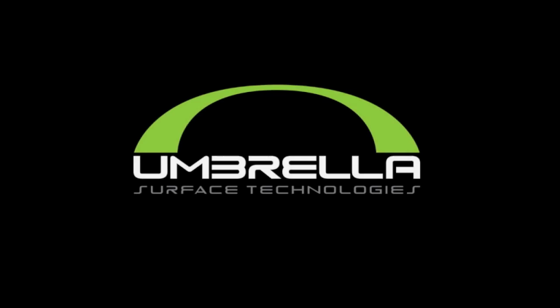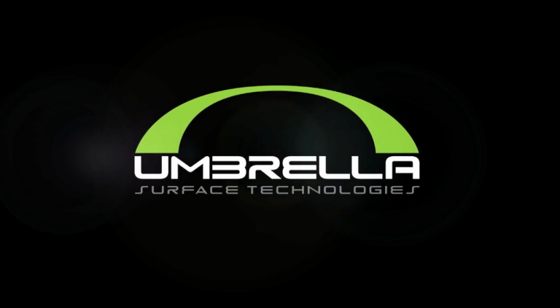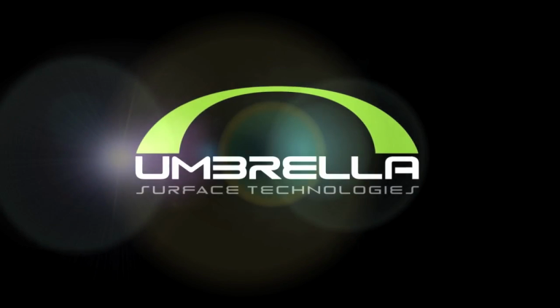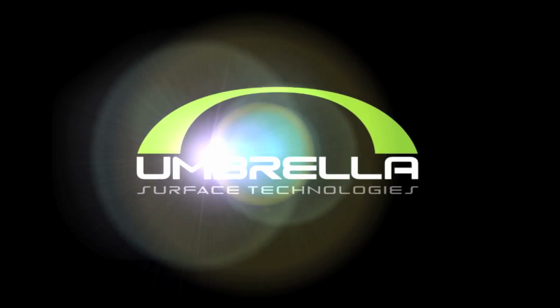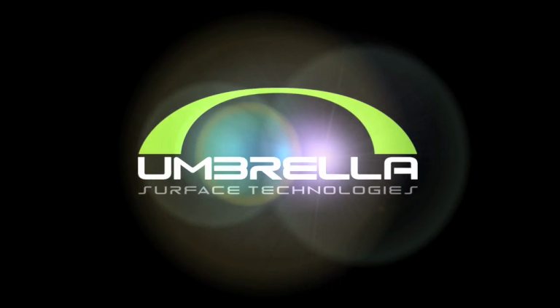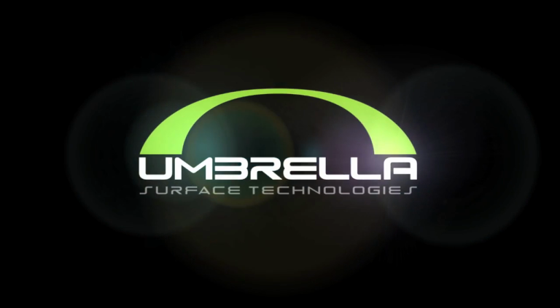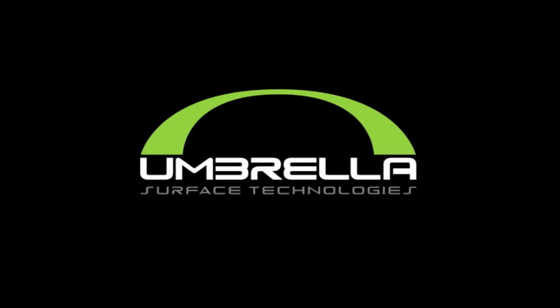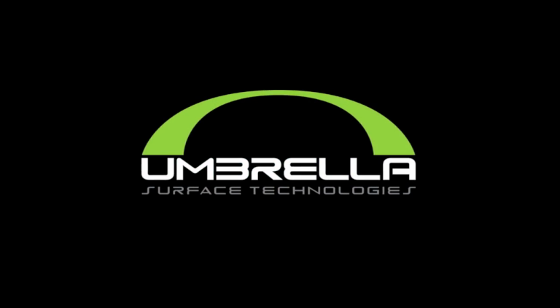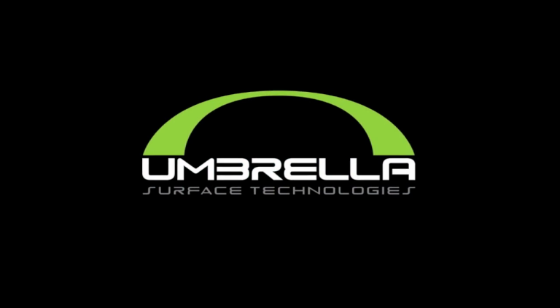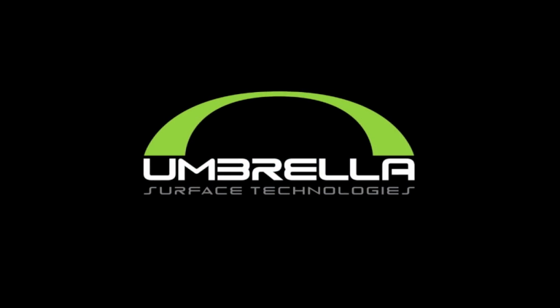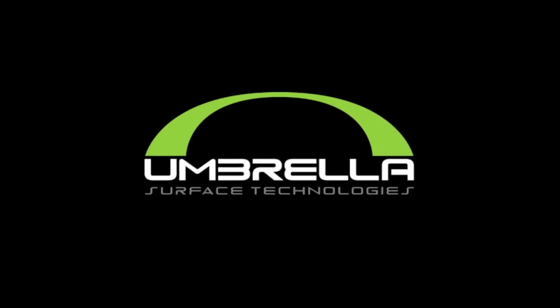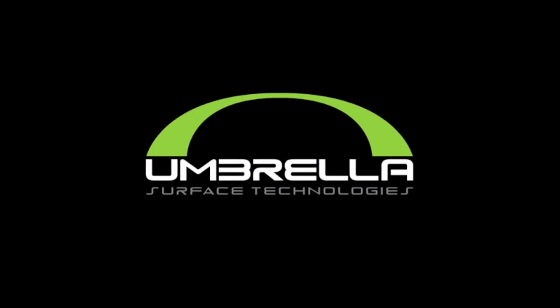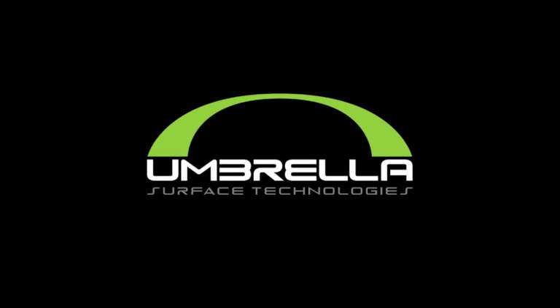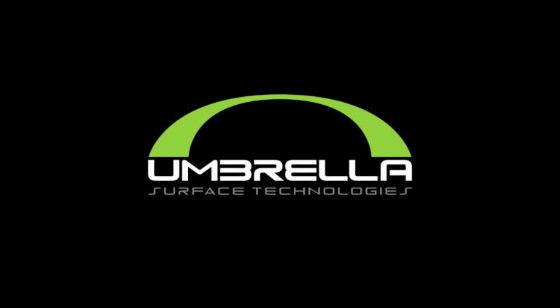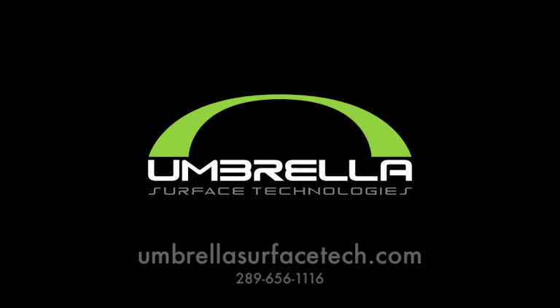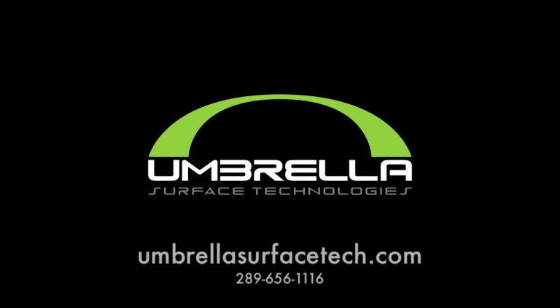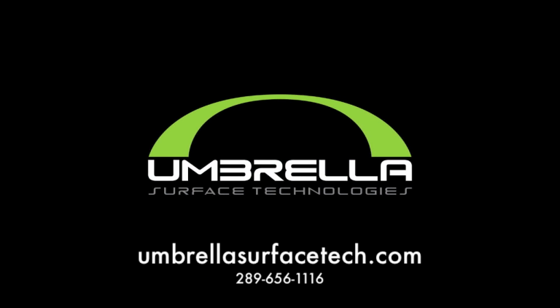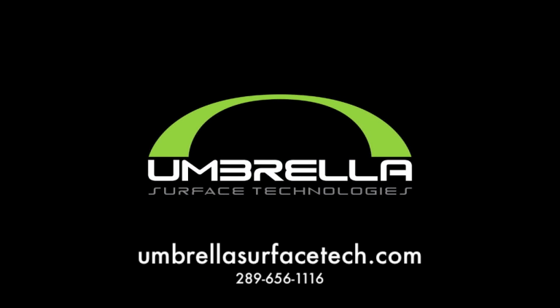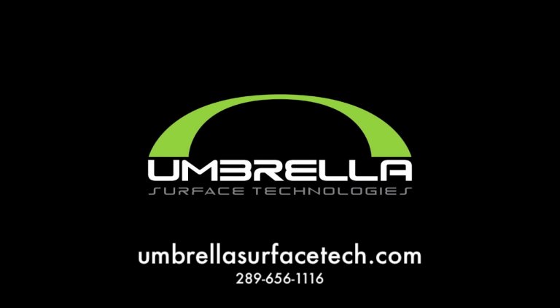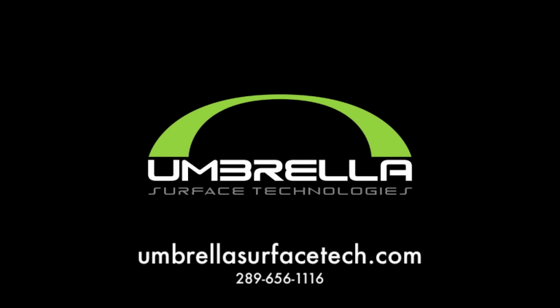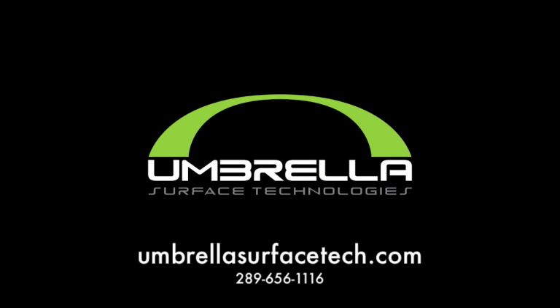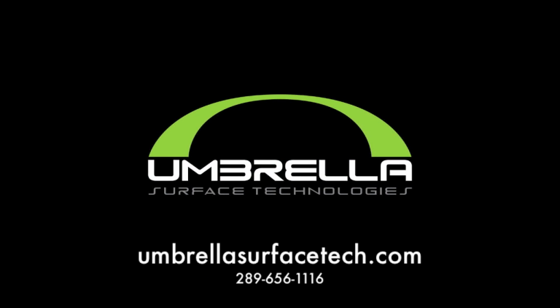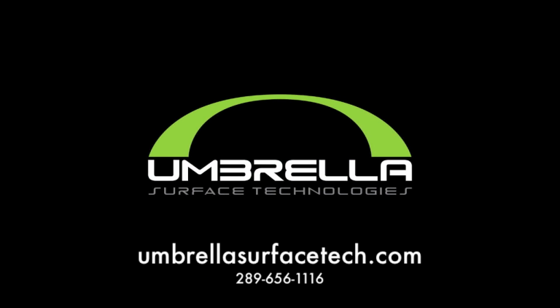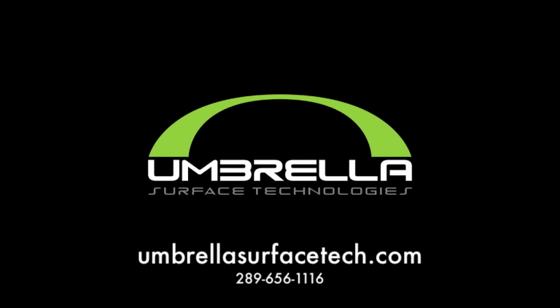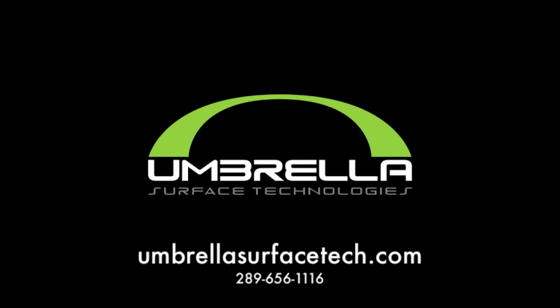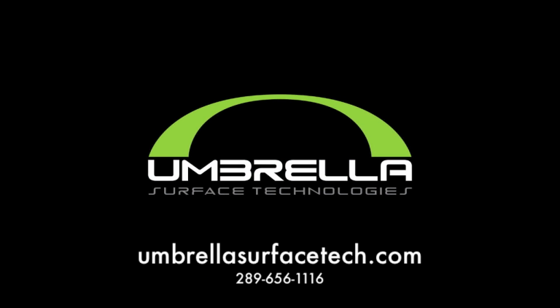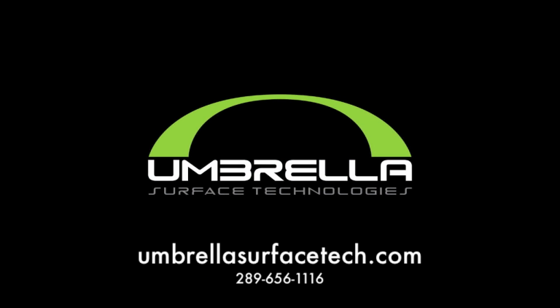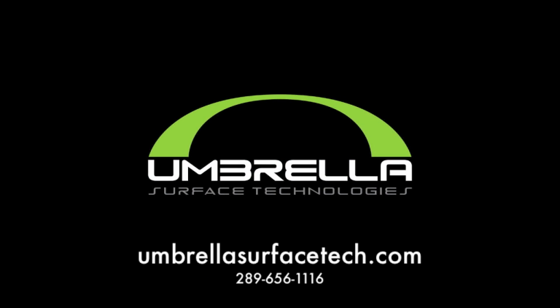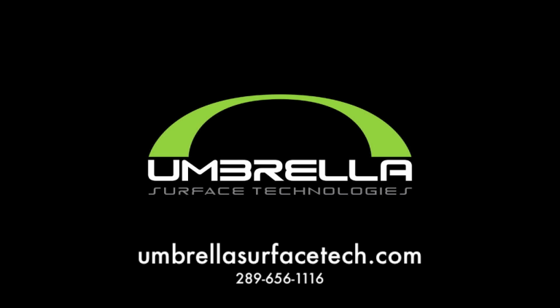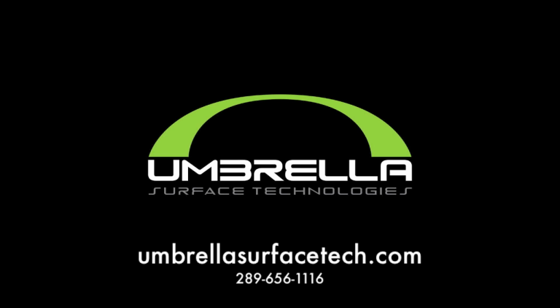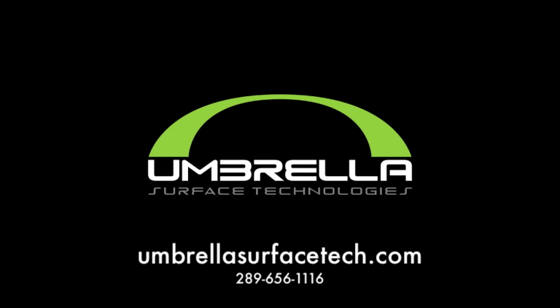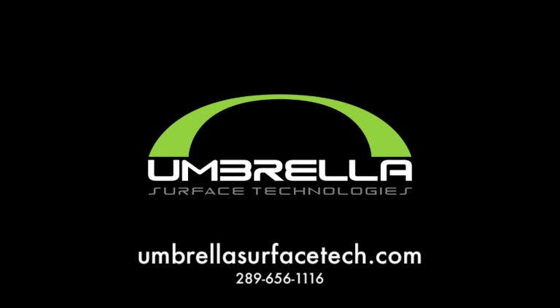Visit us at UmbrellaSurfaceTech.com for more information about our unique and state-of-the-art products.